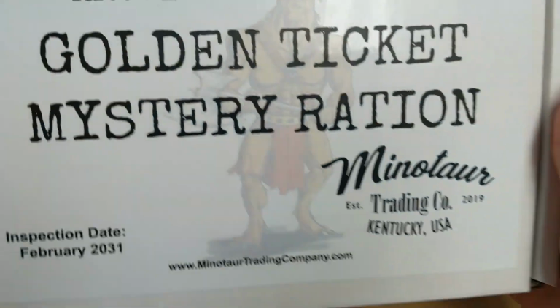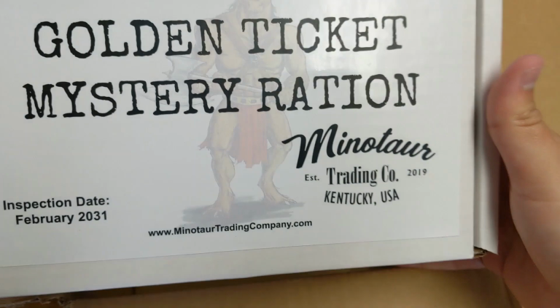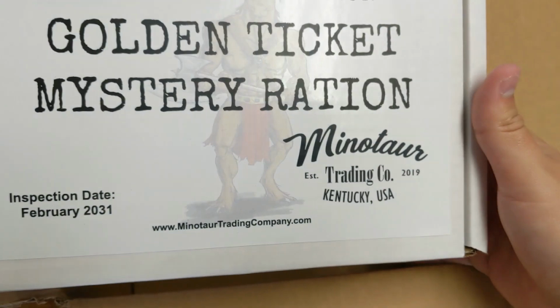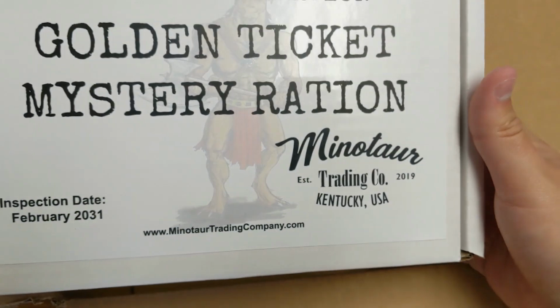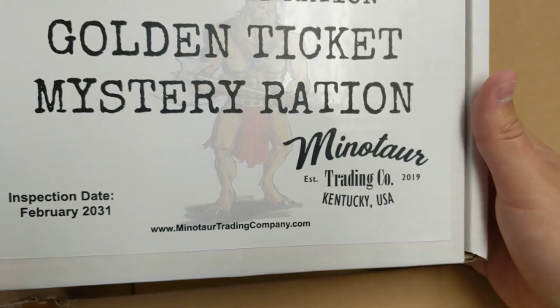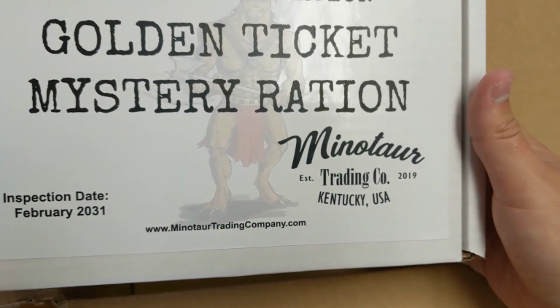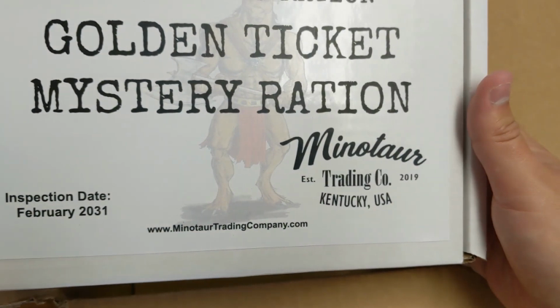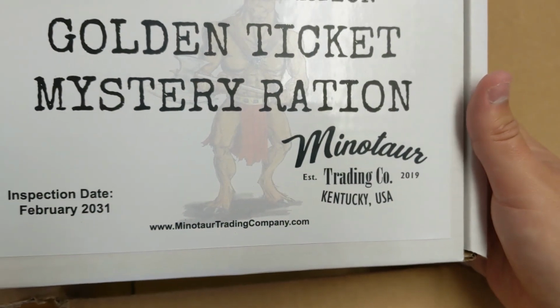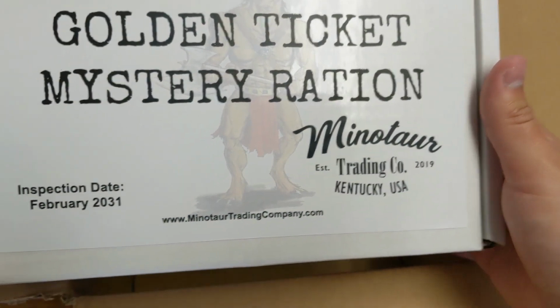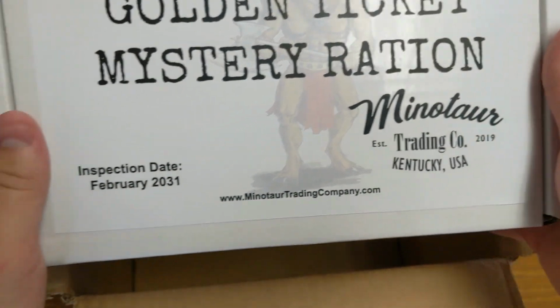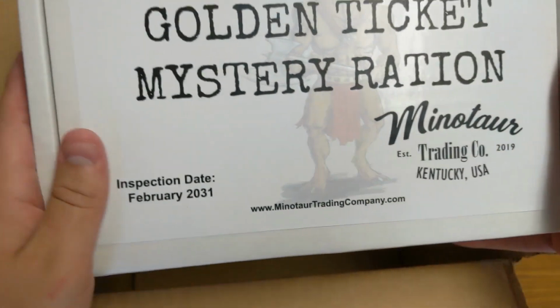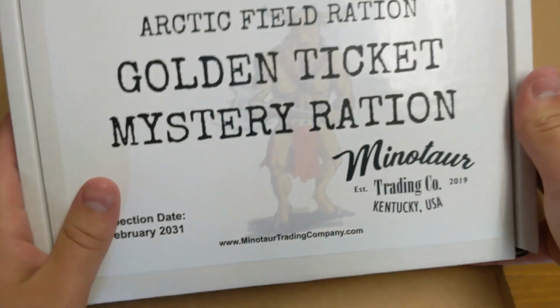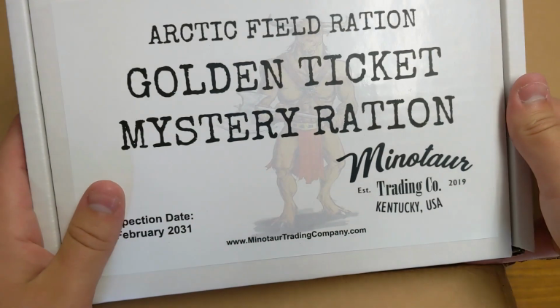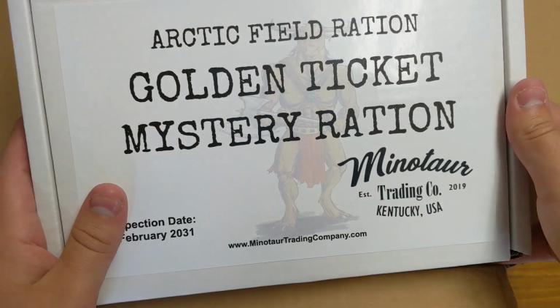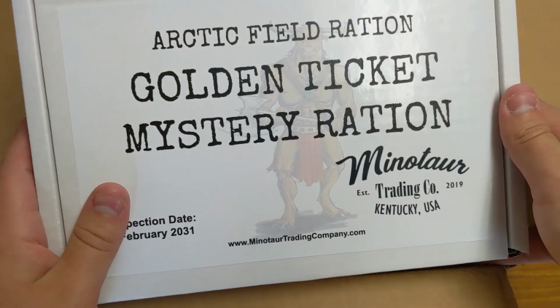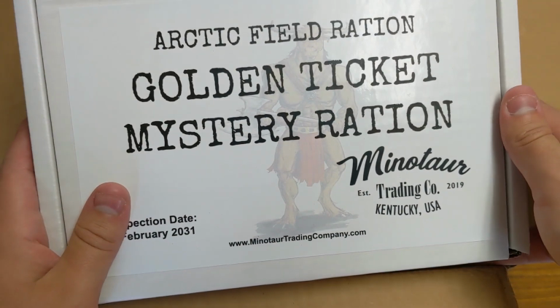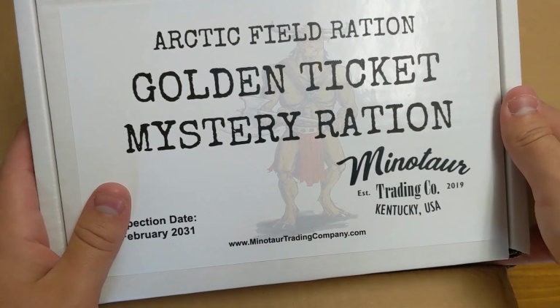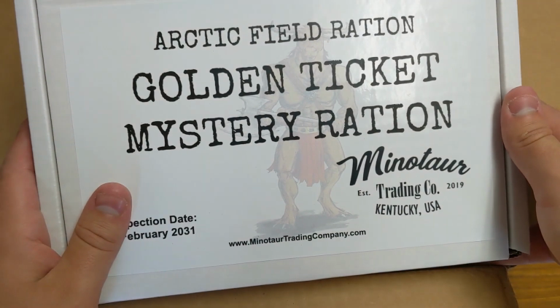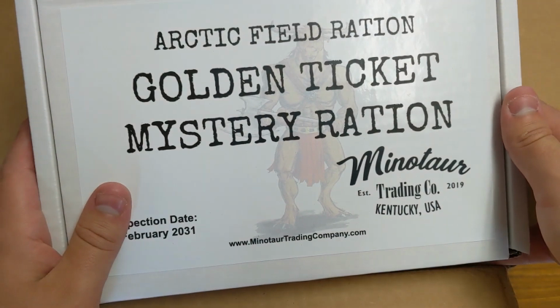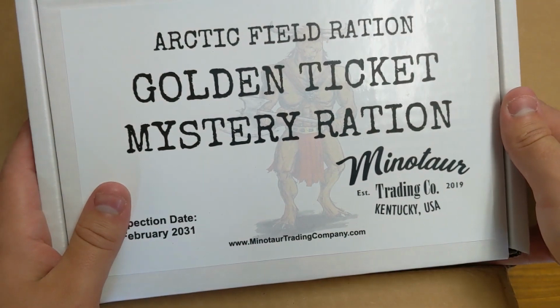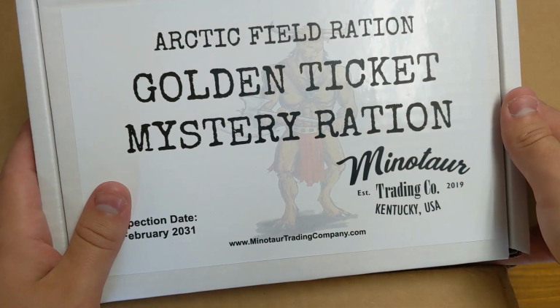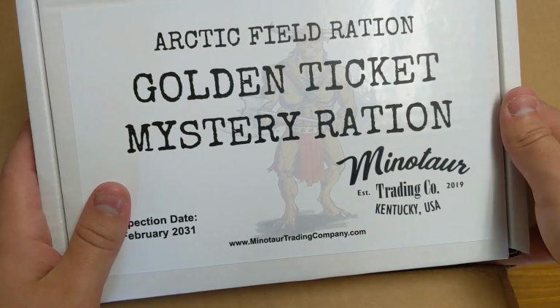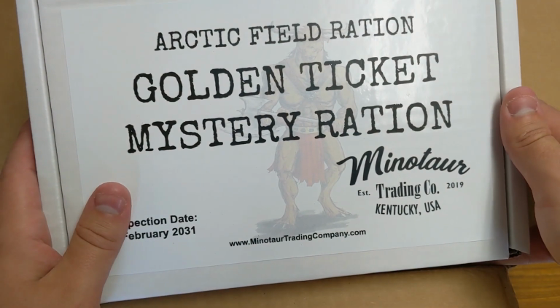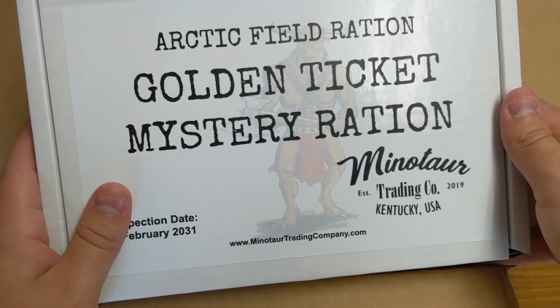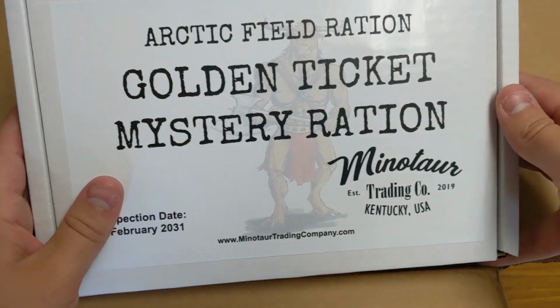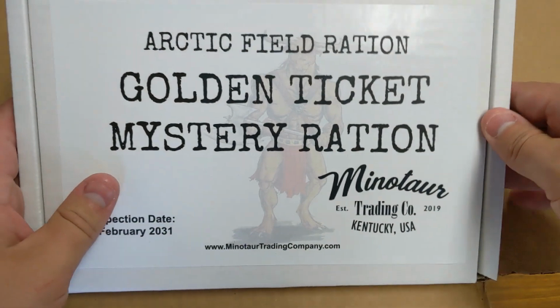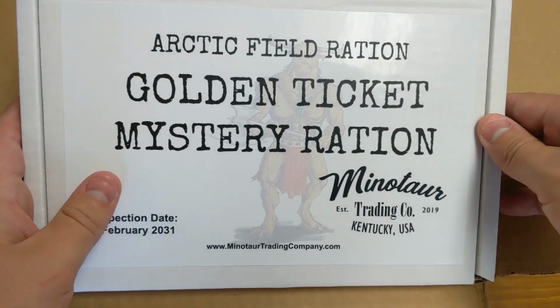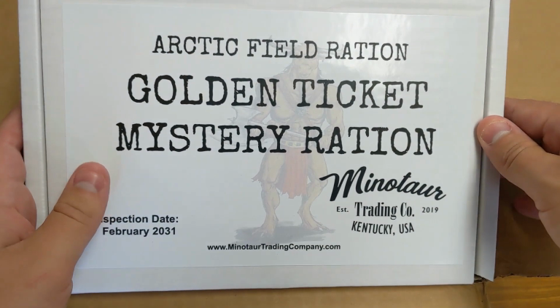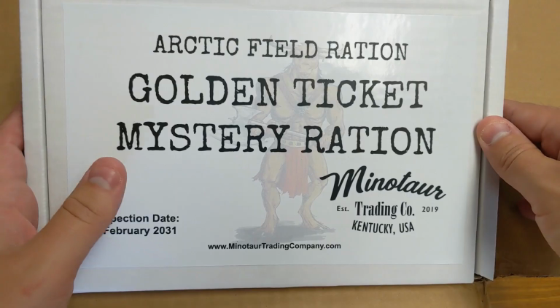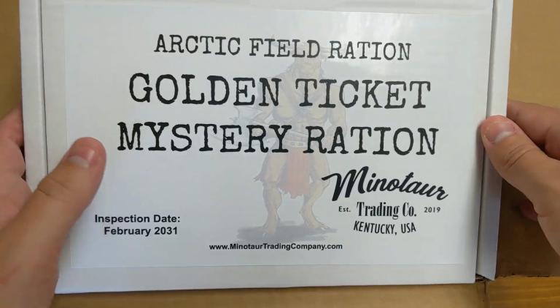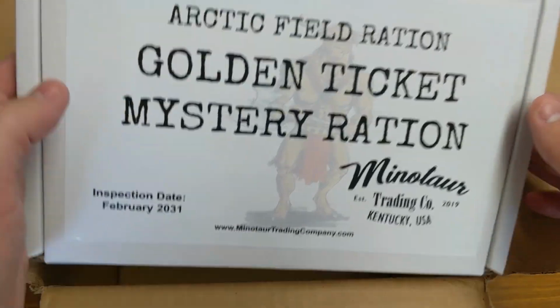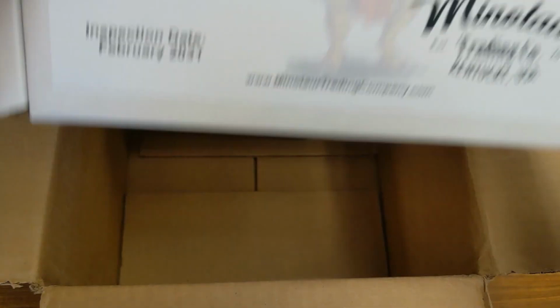A Golden Ticket Mystery Ration. I had bought four of these previously and won one free MRE from it, so it'll be cool if this one's a winner too.